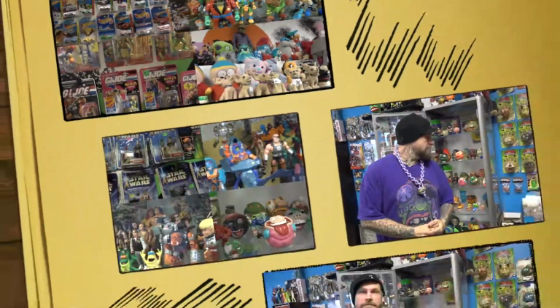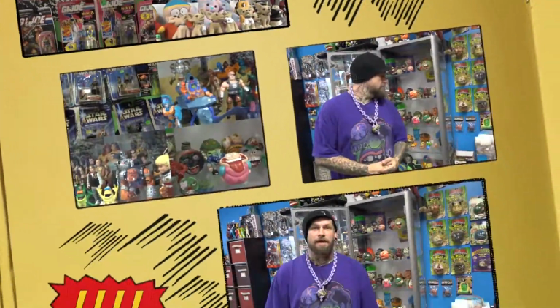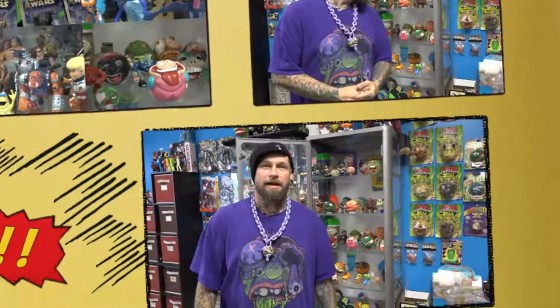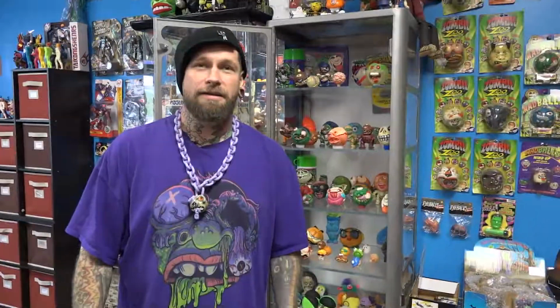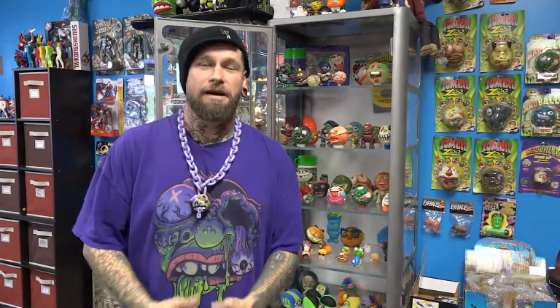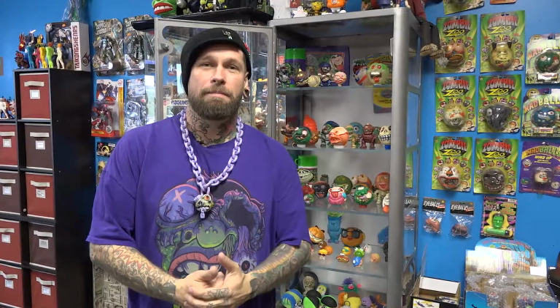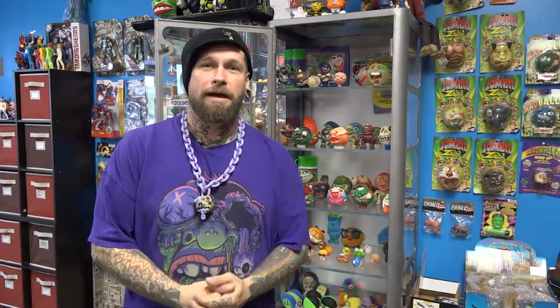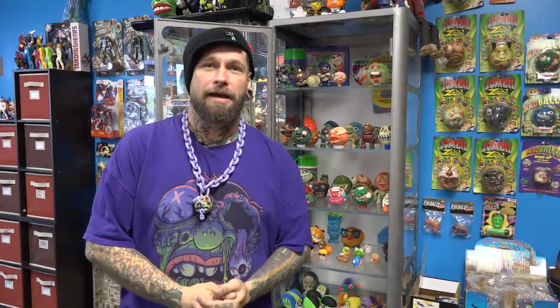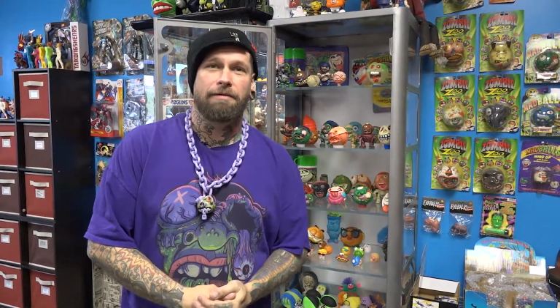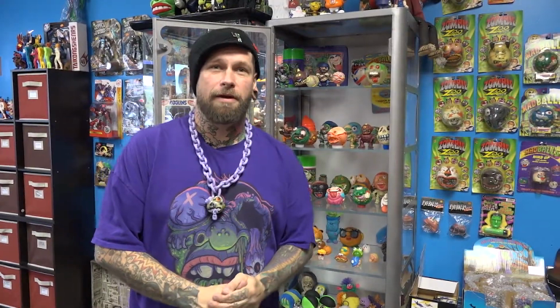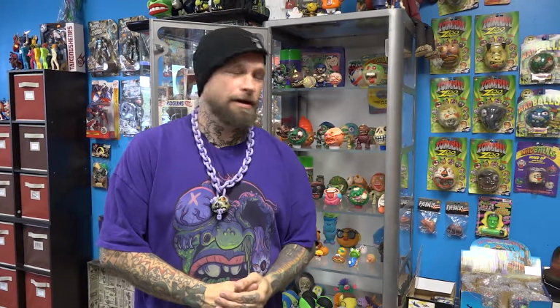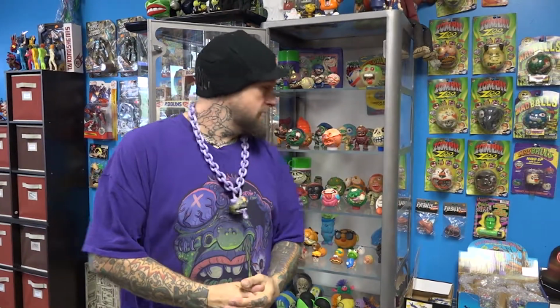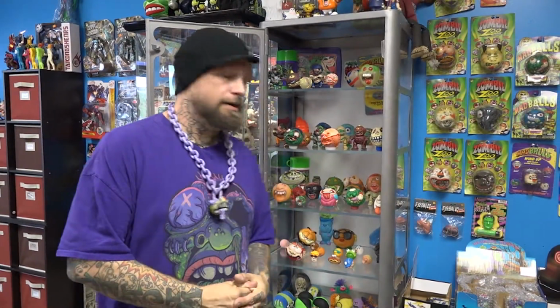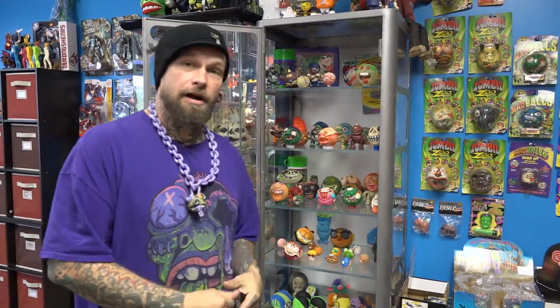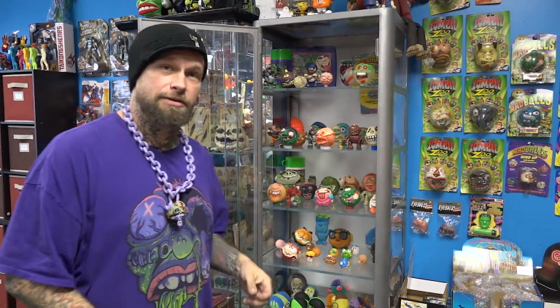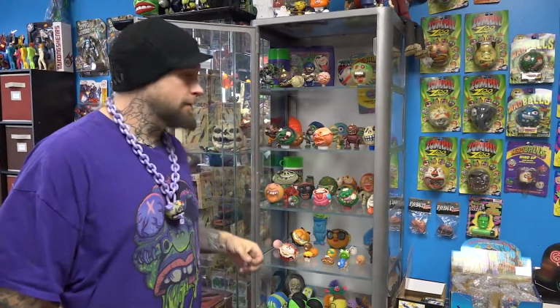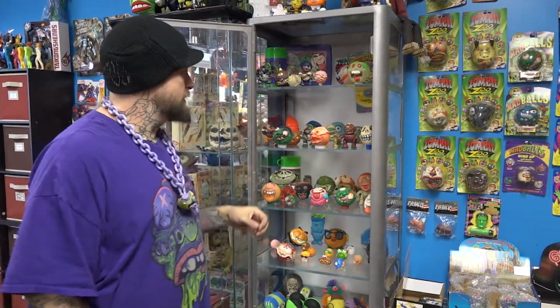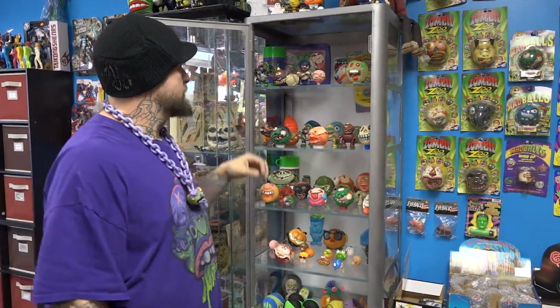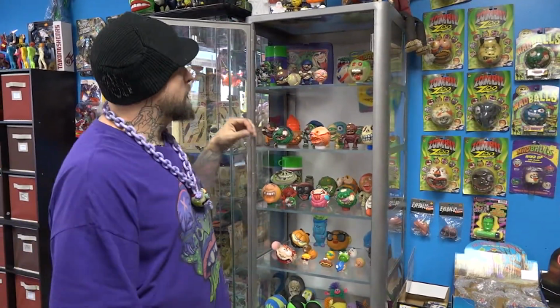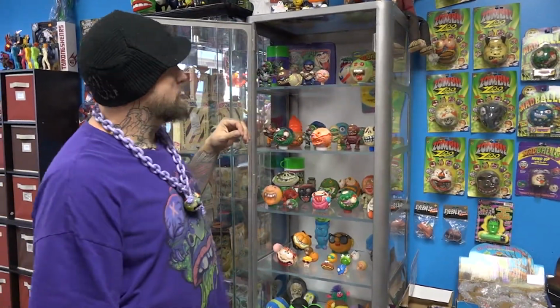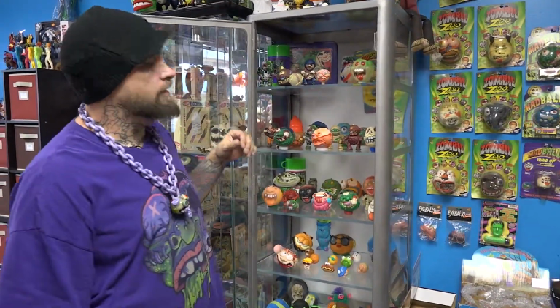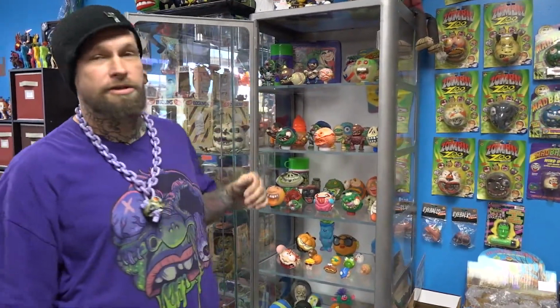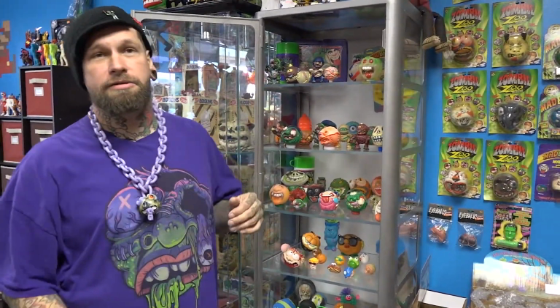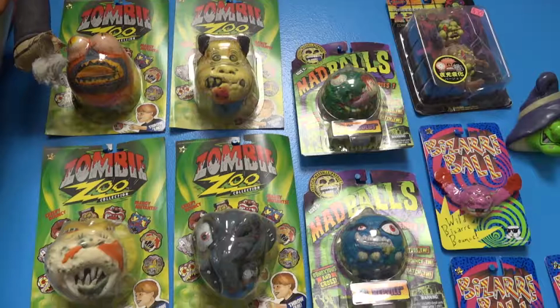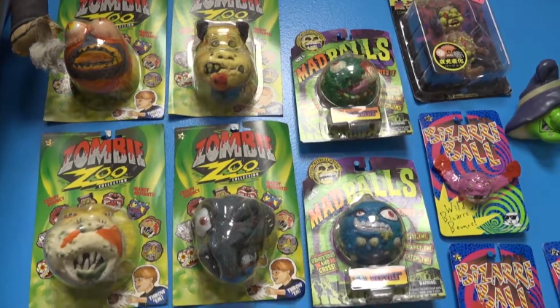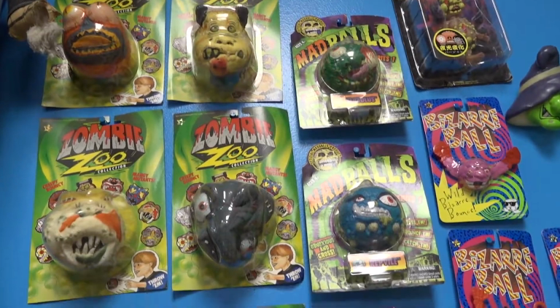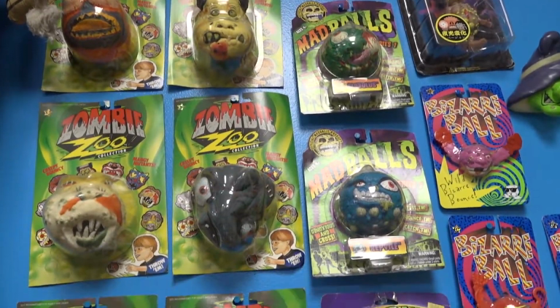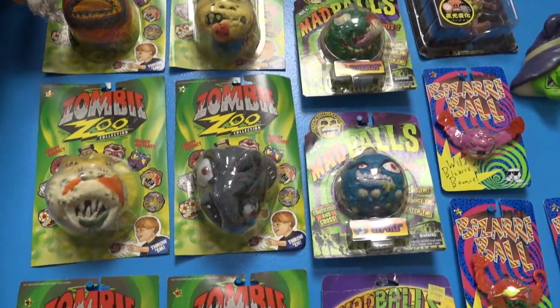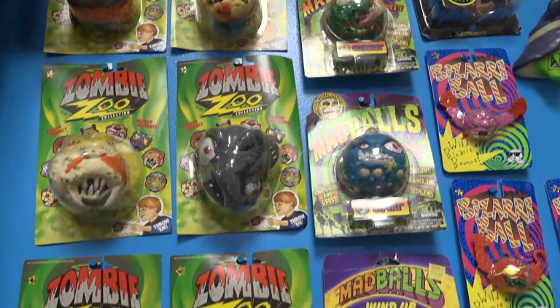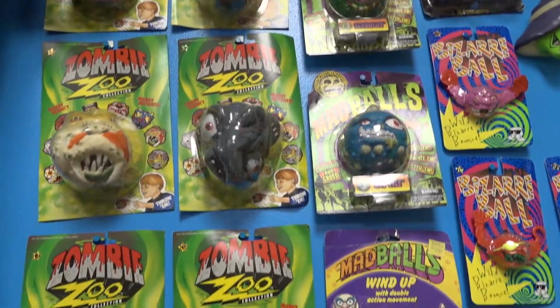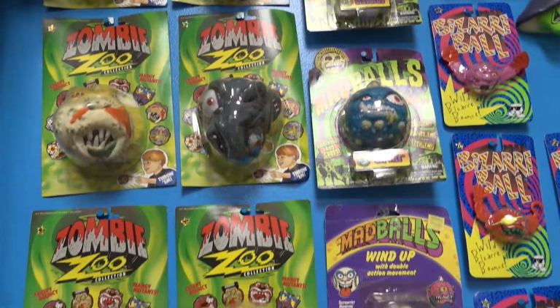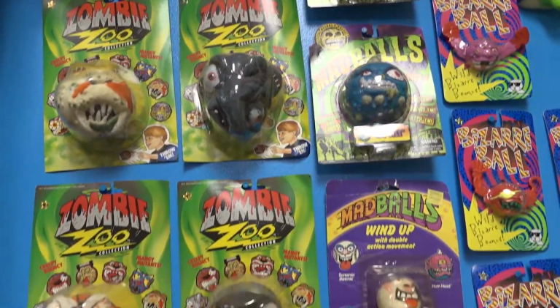Hey guys, back again with Brando down here at the Gnarly Toy Box. I wanted to show you some Madballs, some of my personal favorite things.